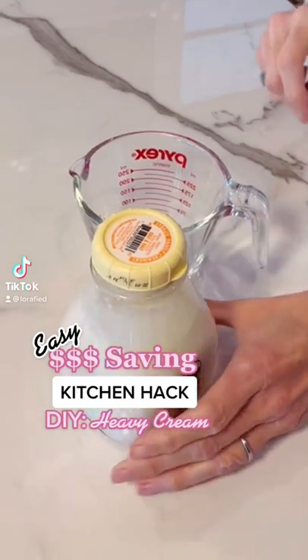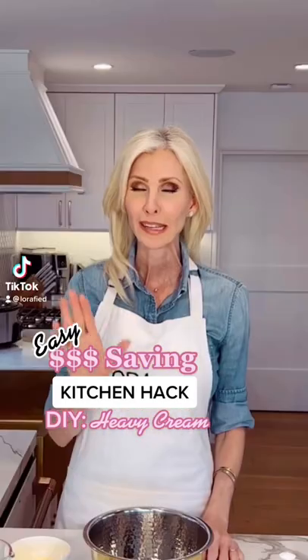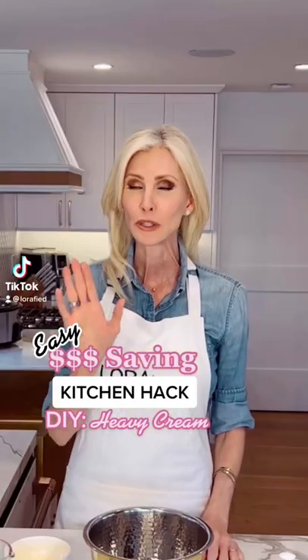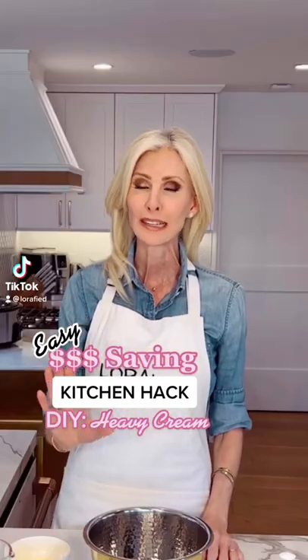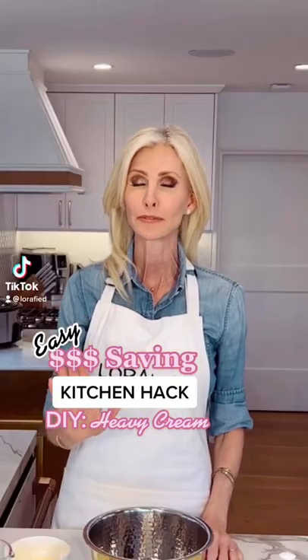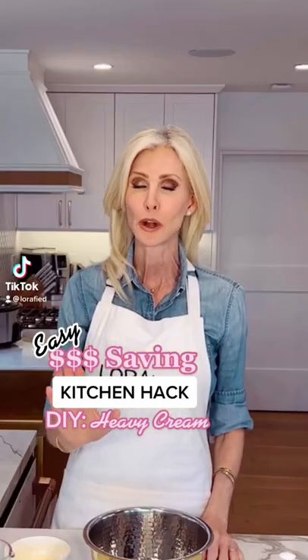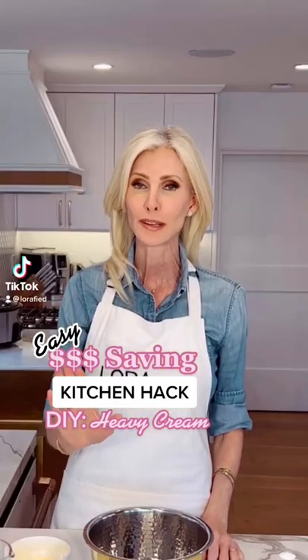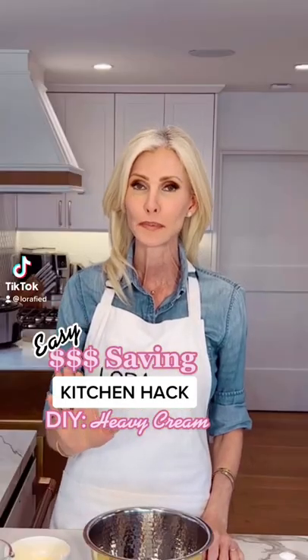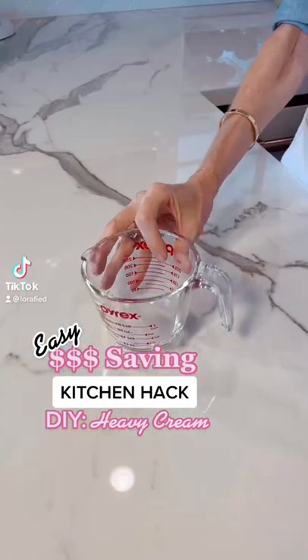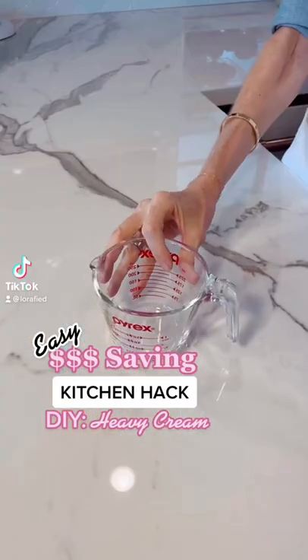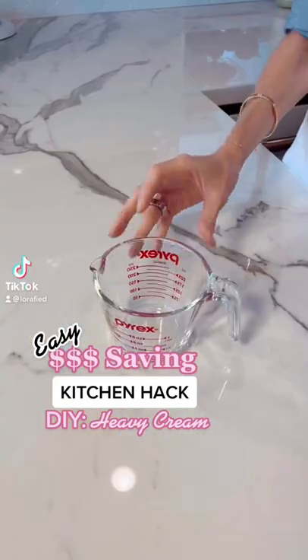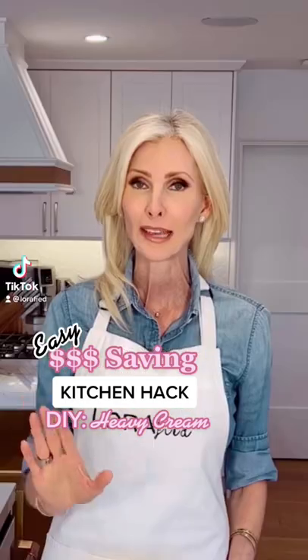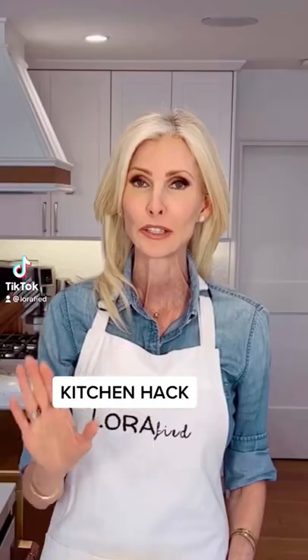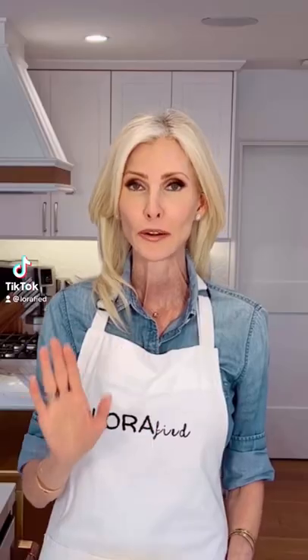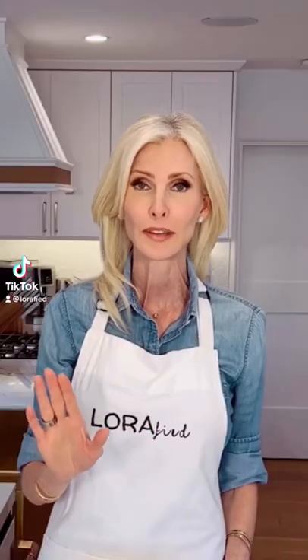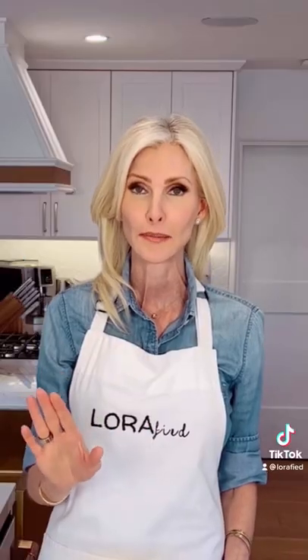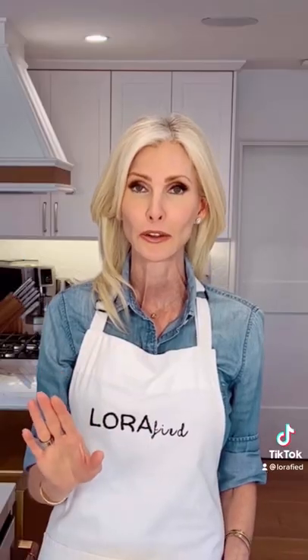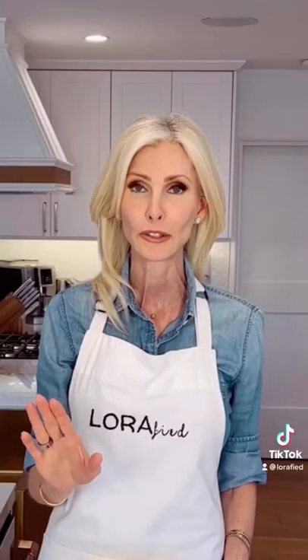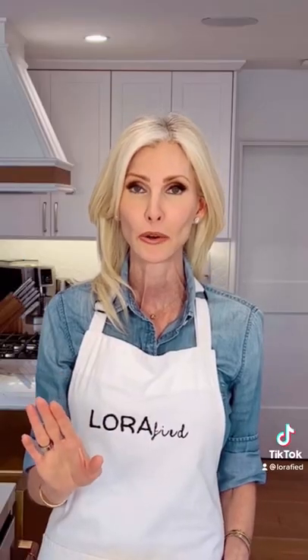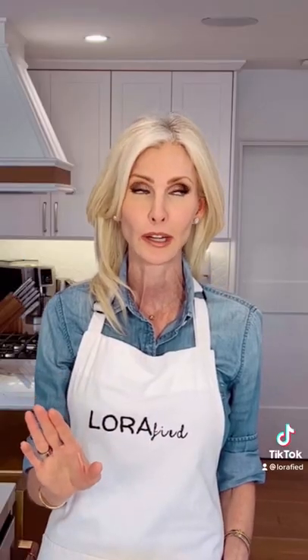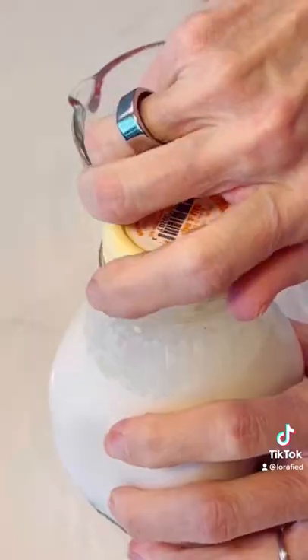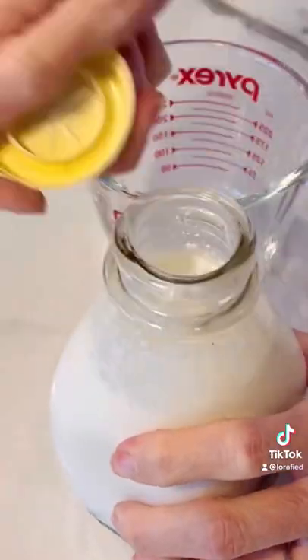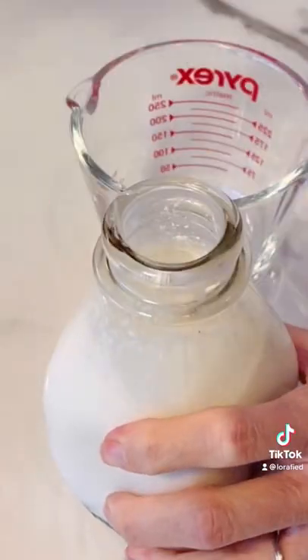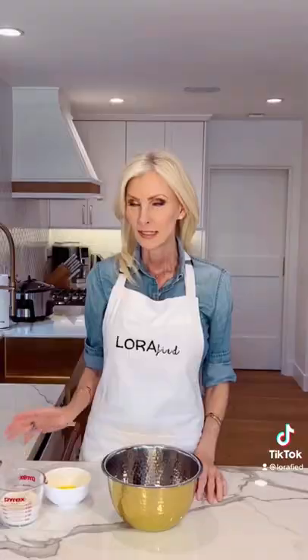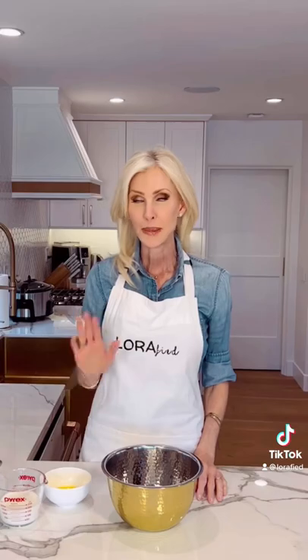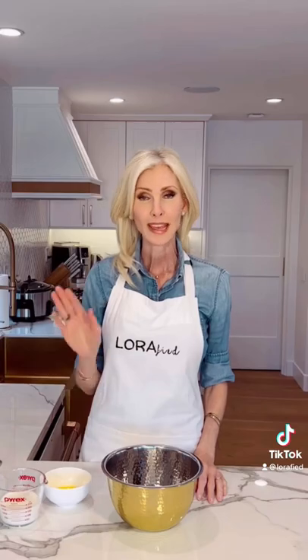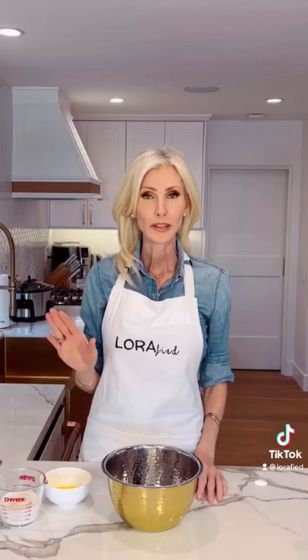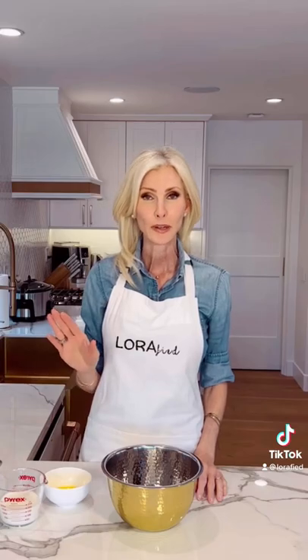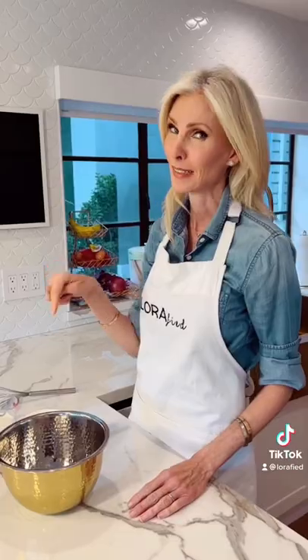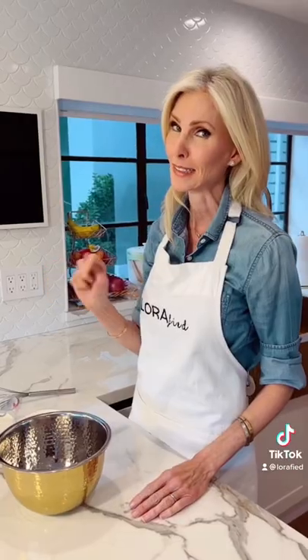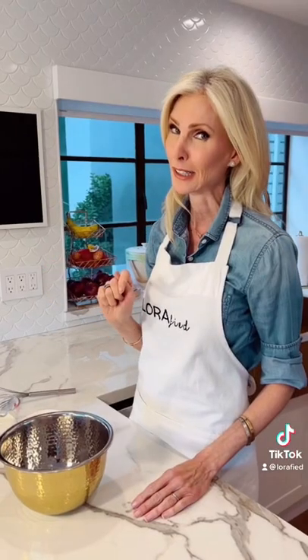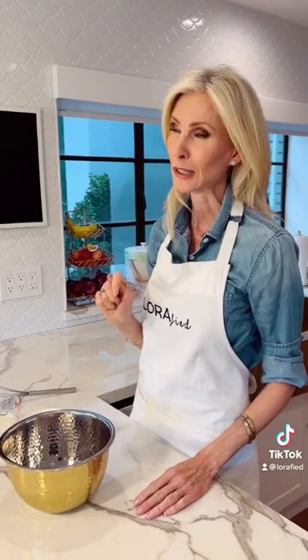Because you need it for a recipe and you don't have time to go to the store — here's how to make heavy cream. This is how you do it.